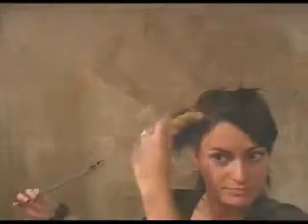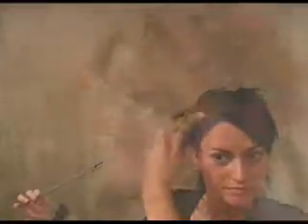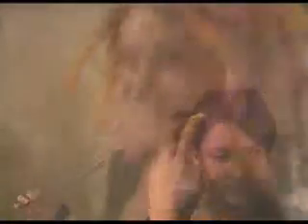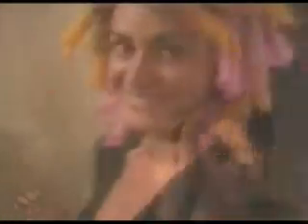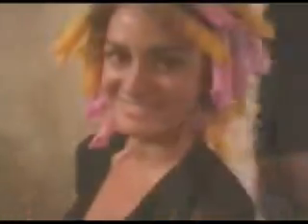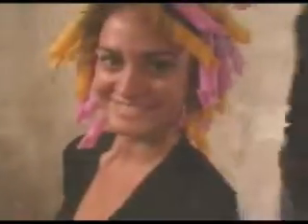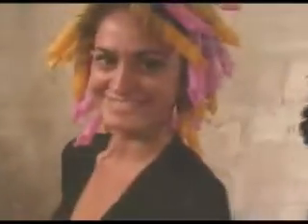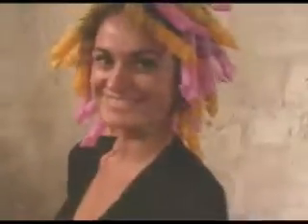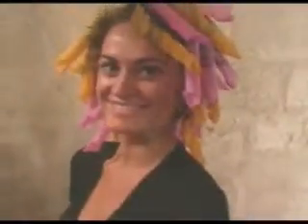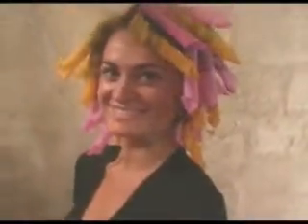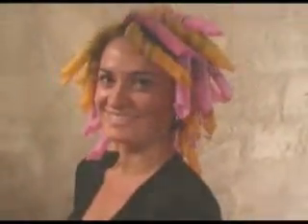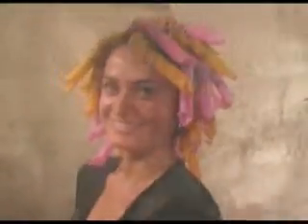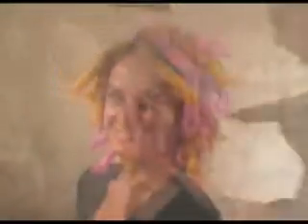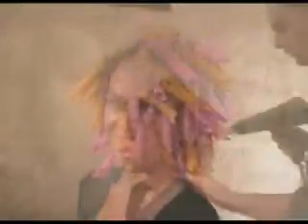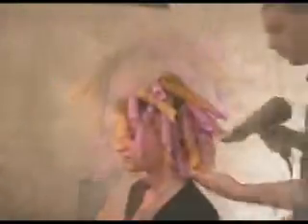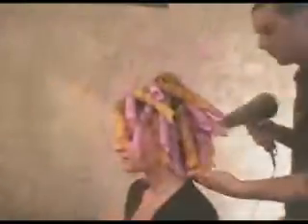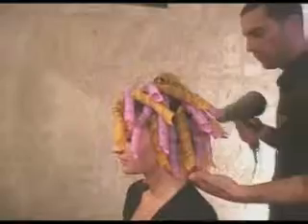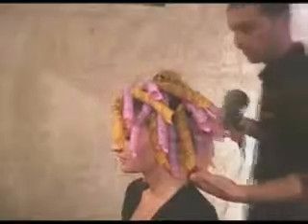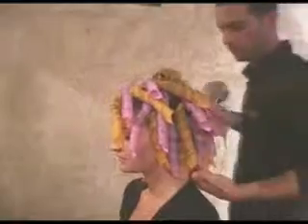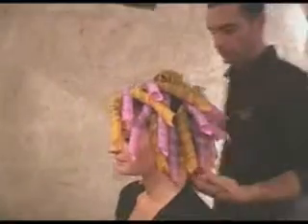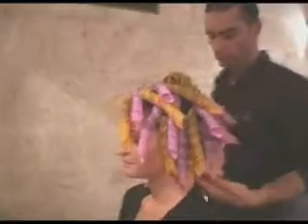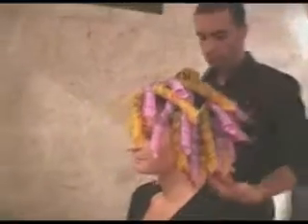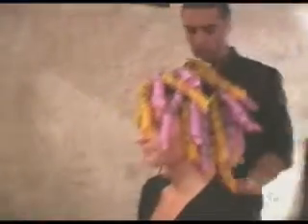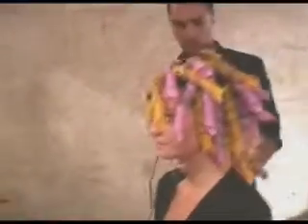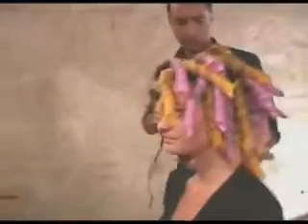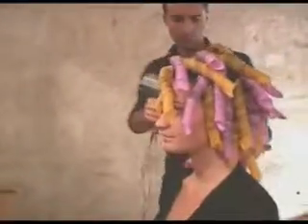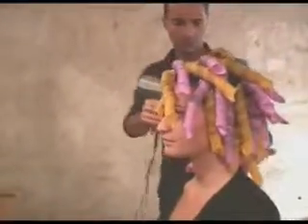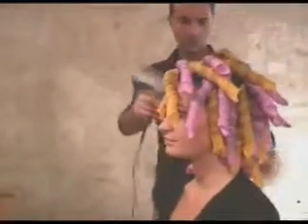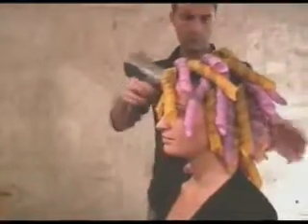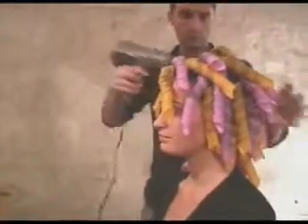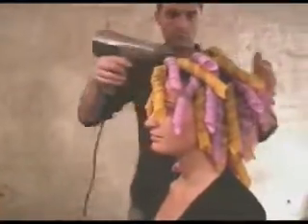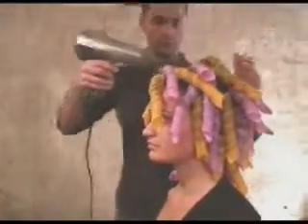Up to 50 curlformers can be used on a head of hair. Dry the hair.